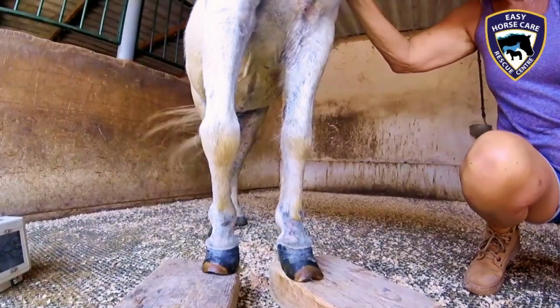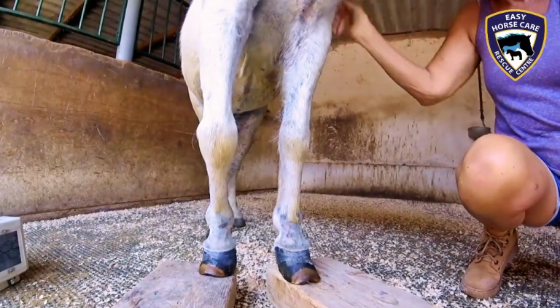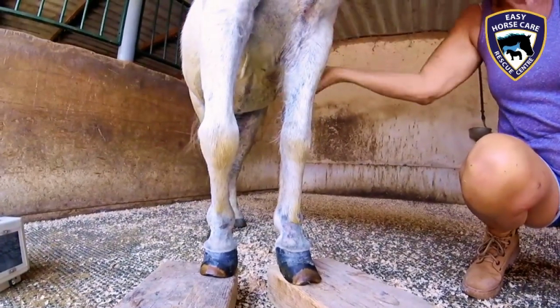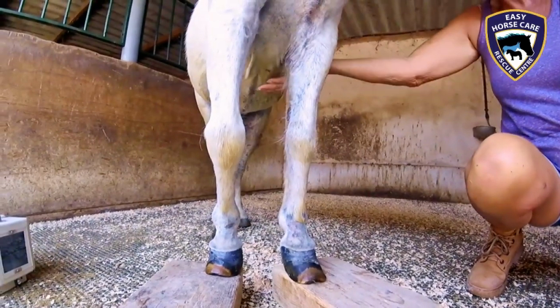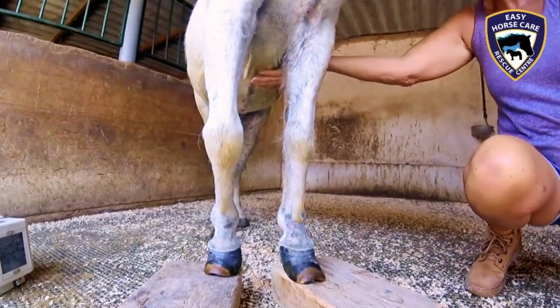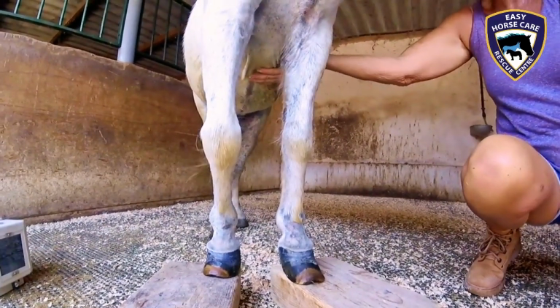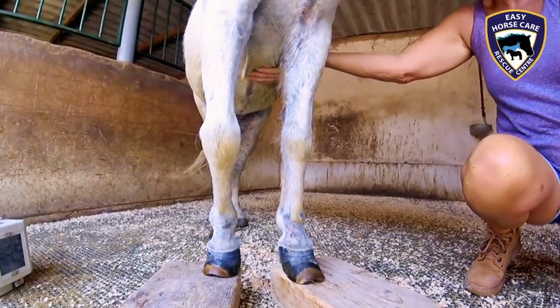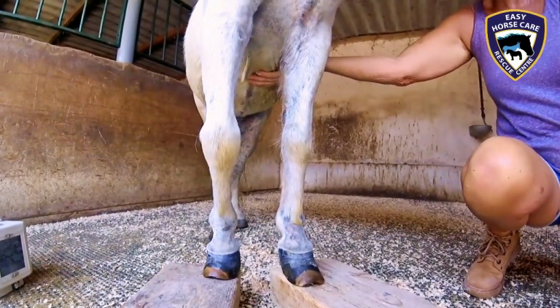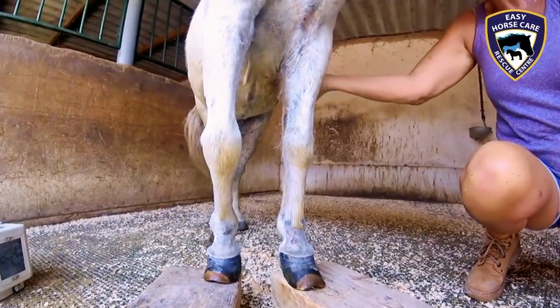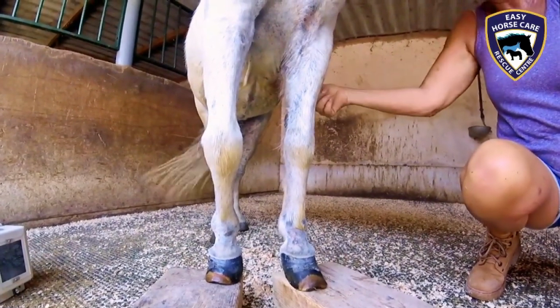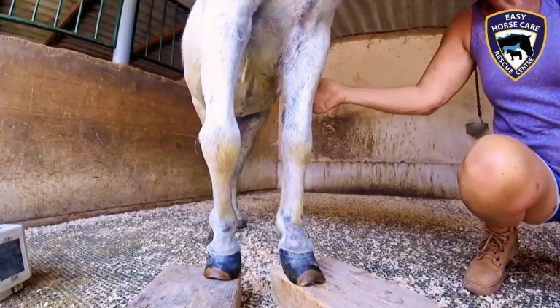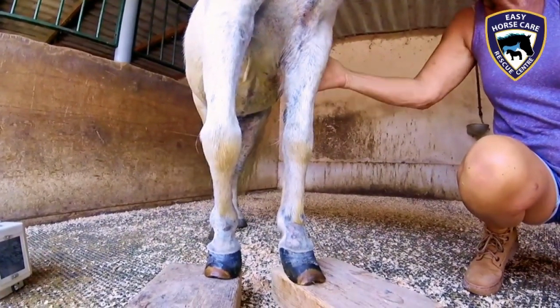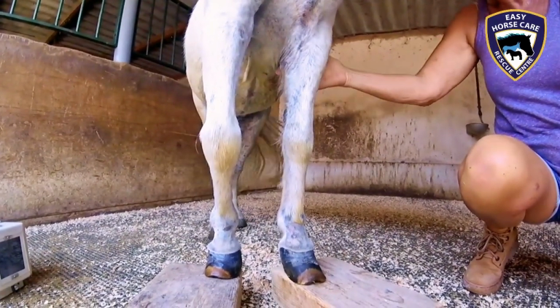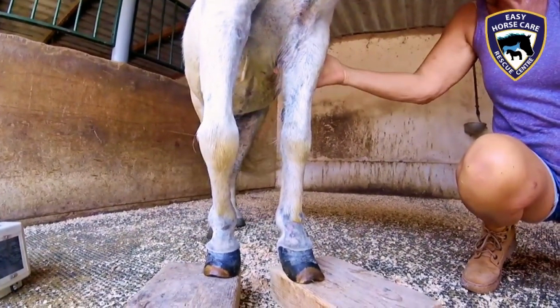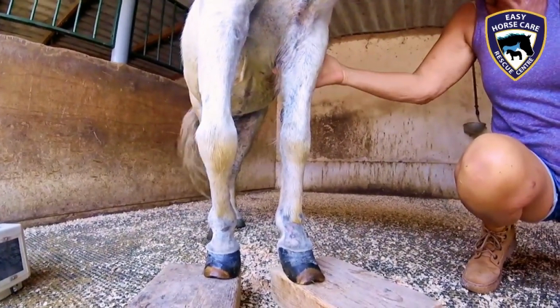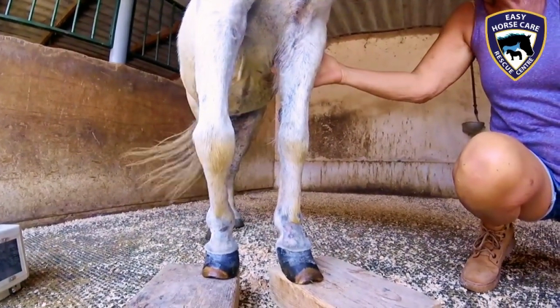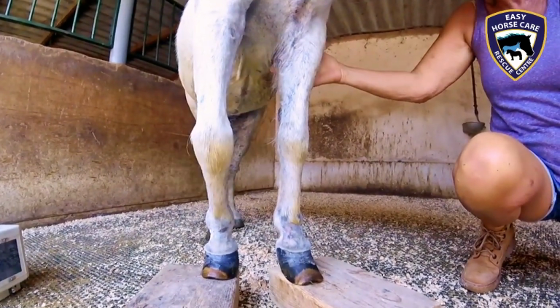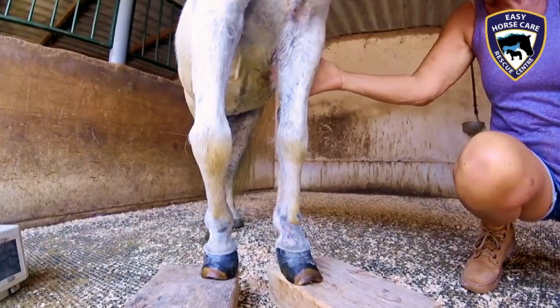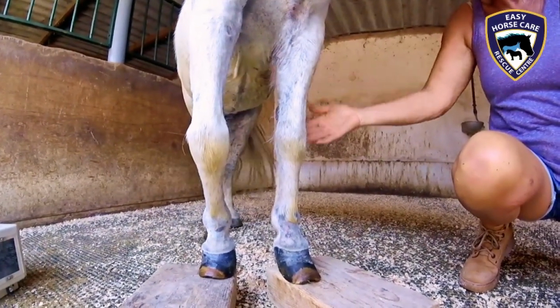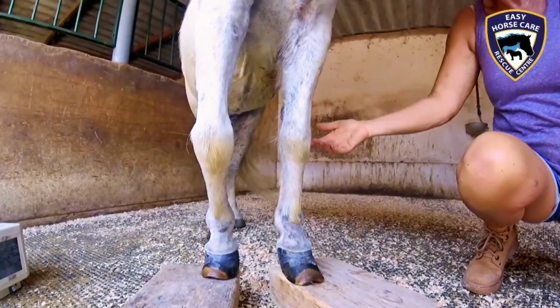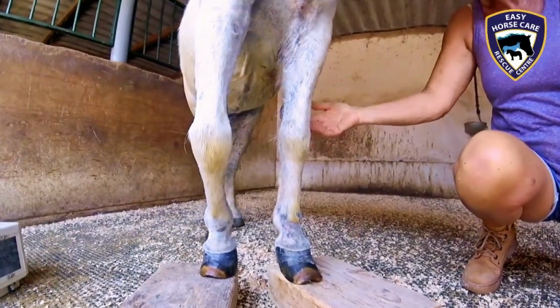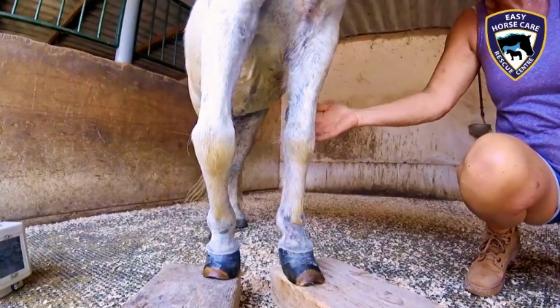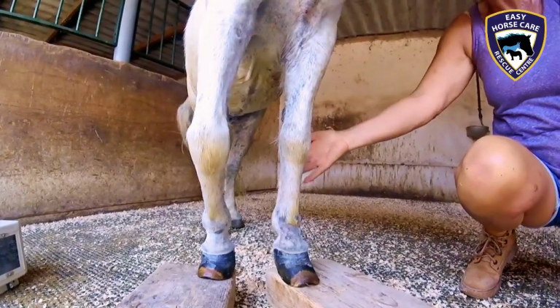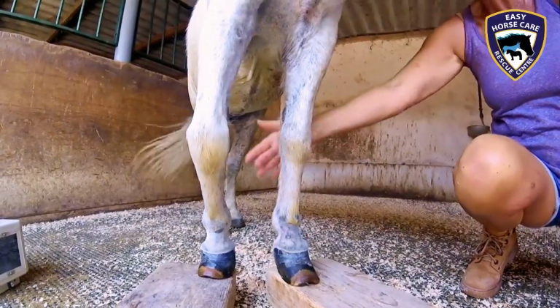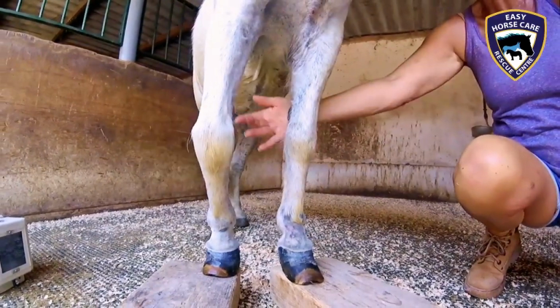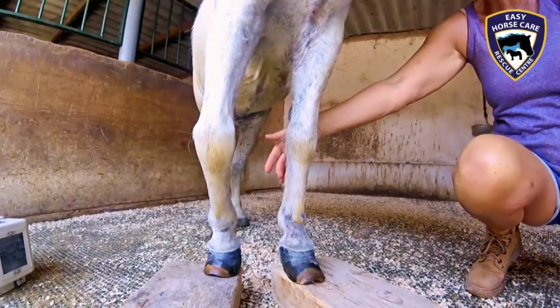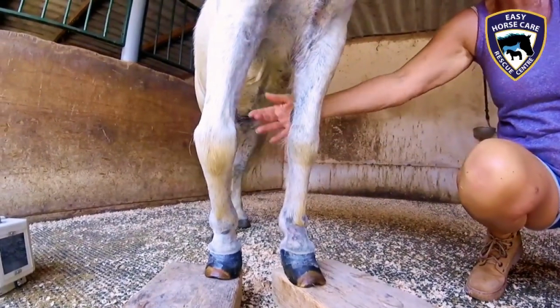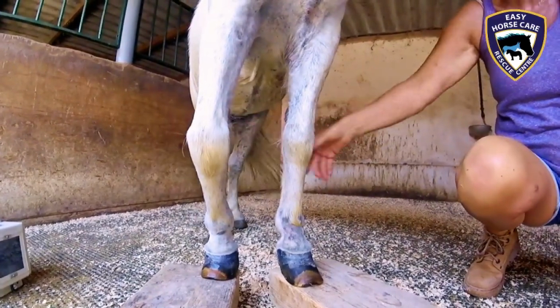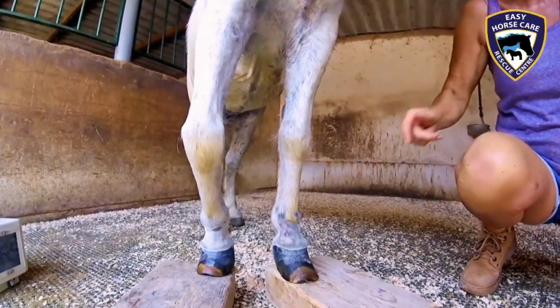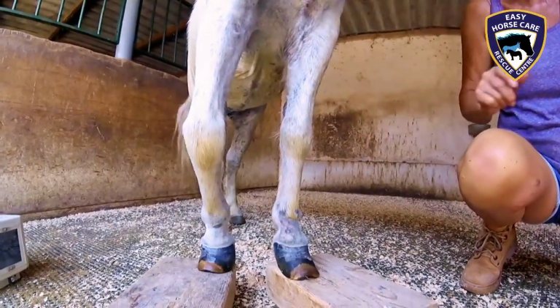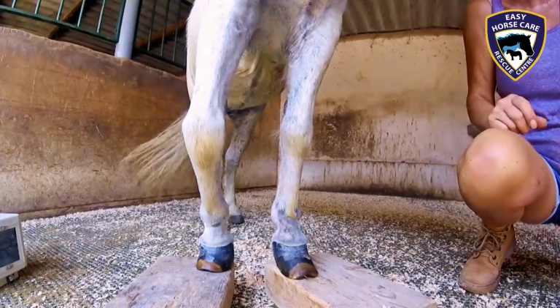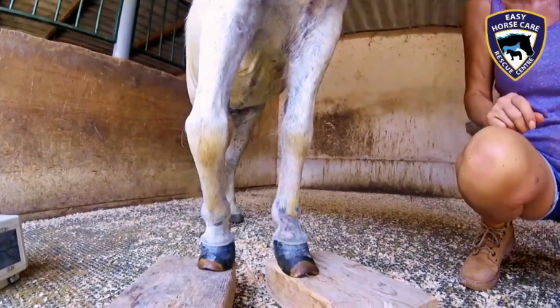It possibly isn't active now because laminitis can be active or not active. The good news with this pony is she doesn't have the retraction of tendons that Goldie's got.